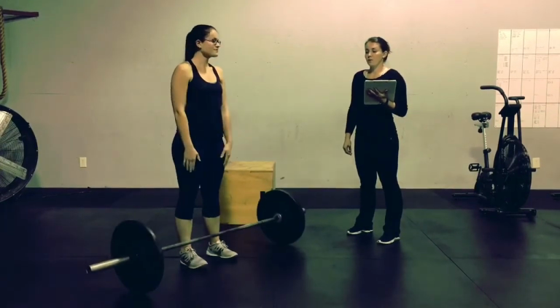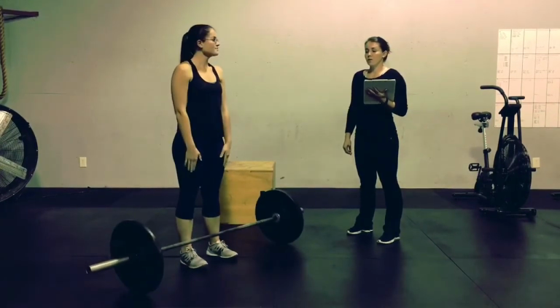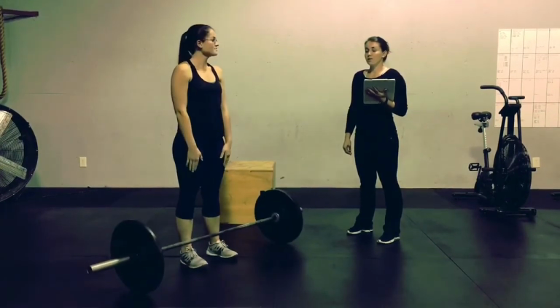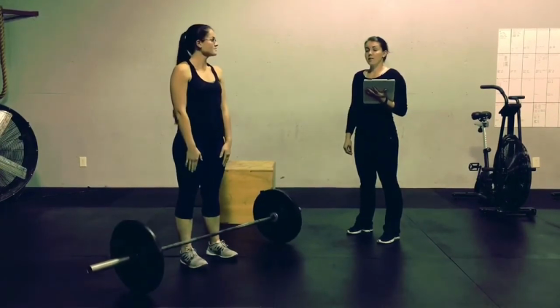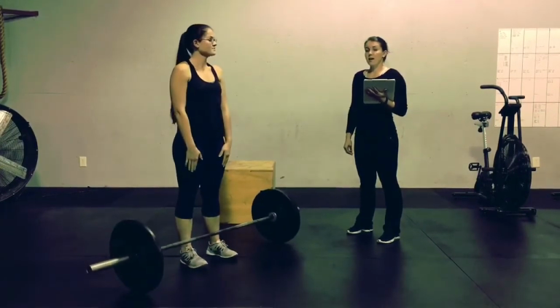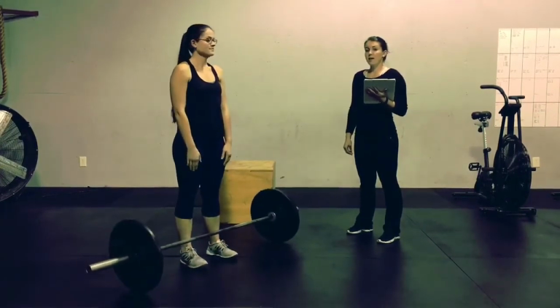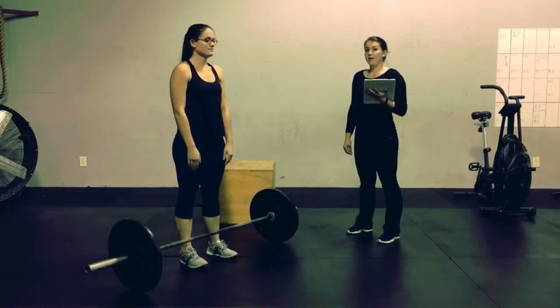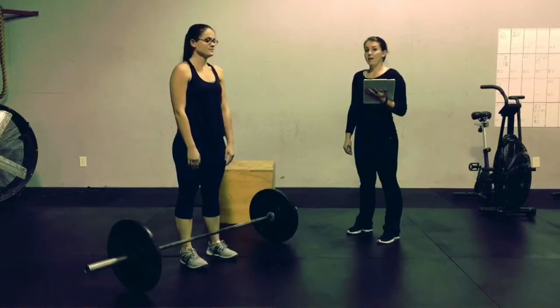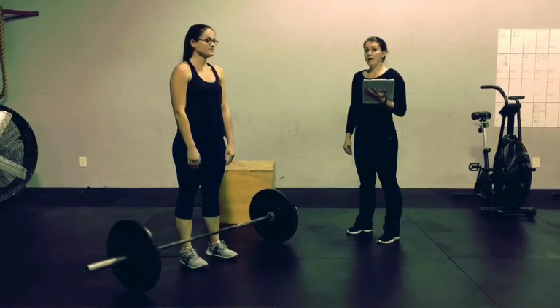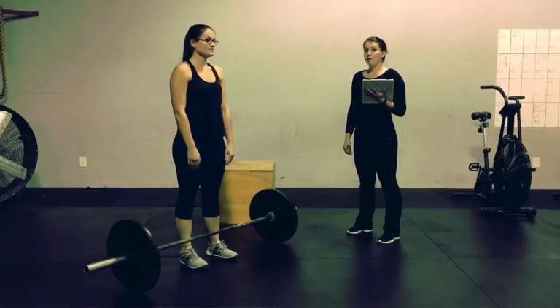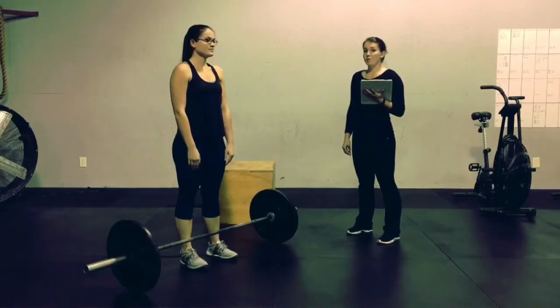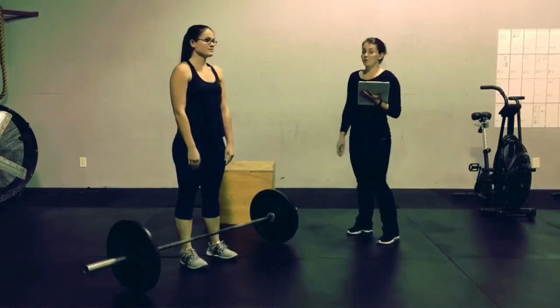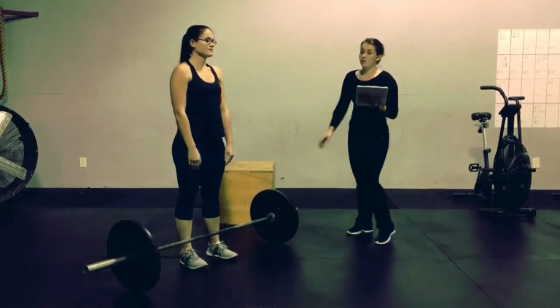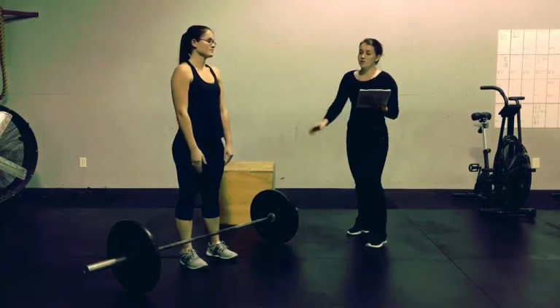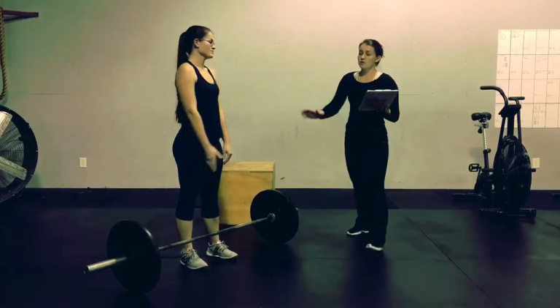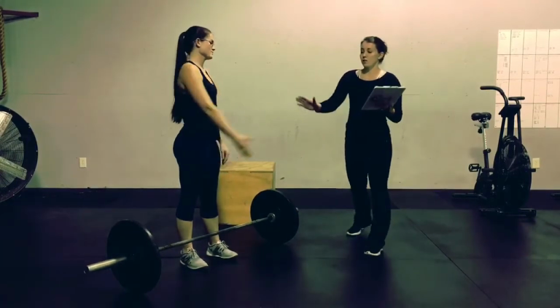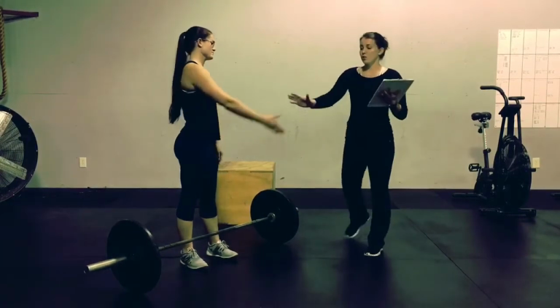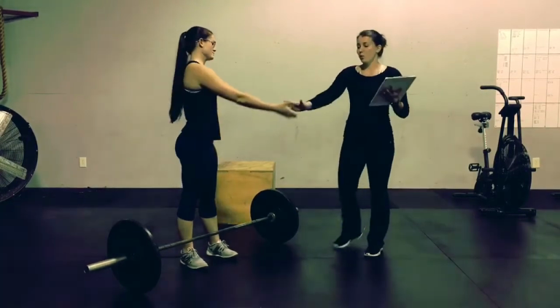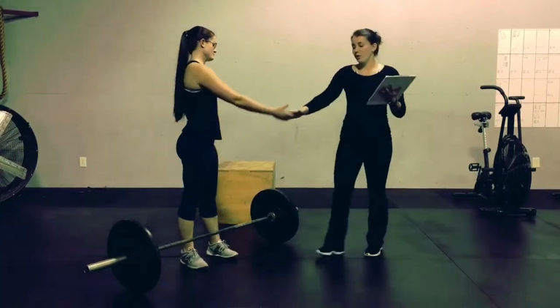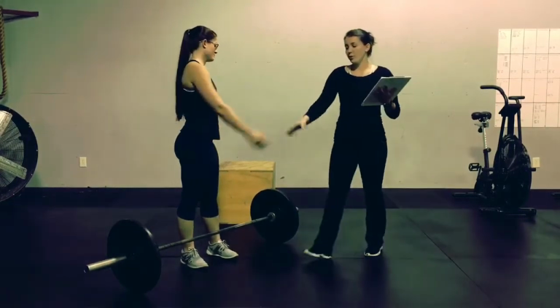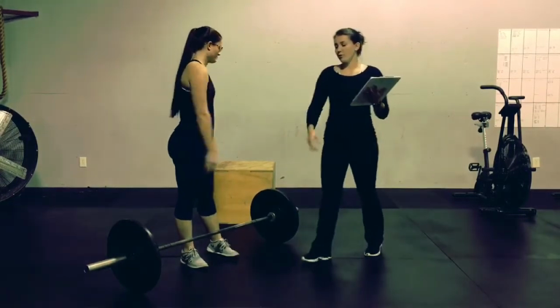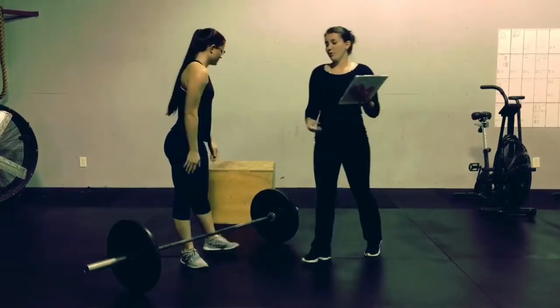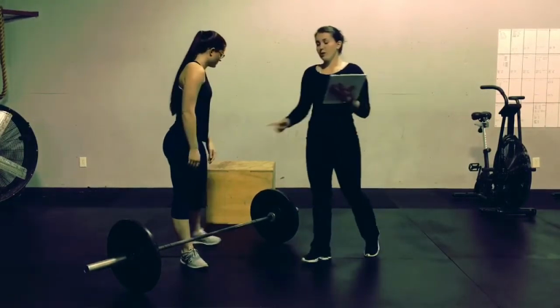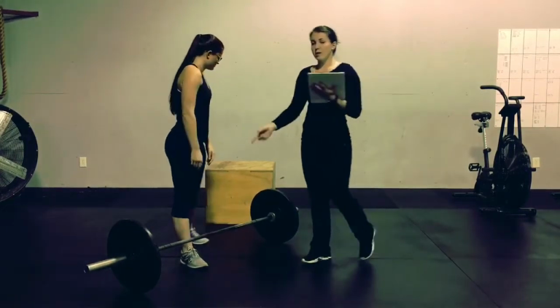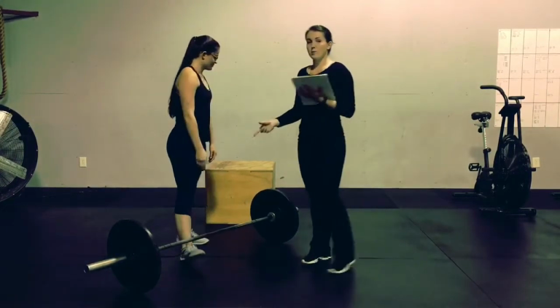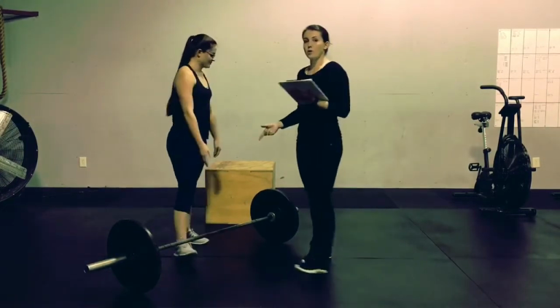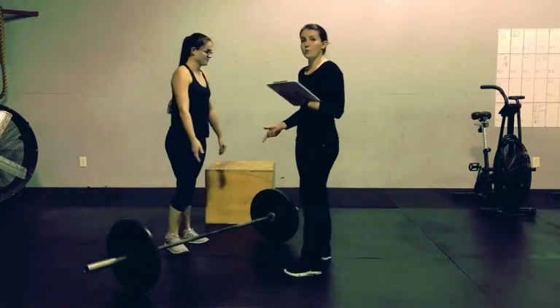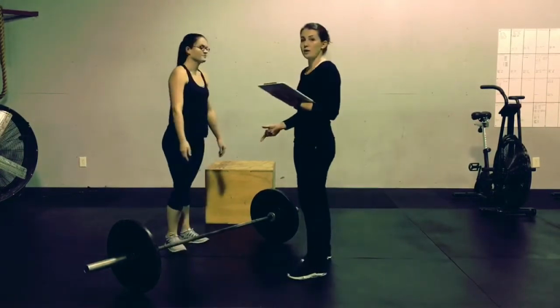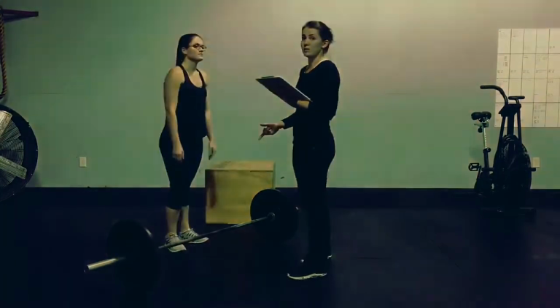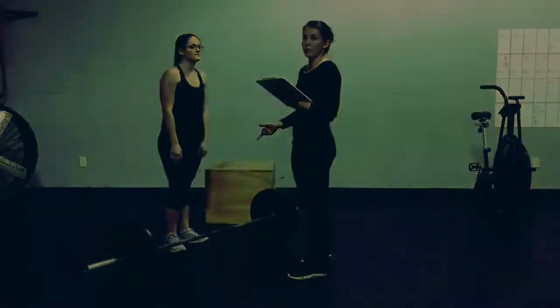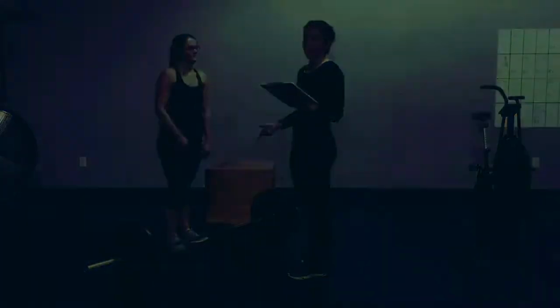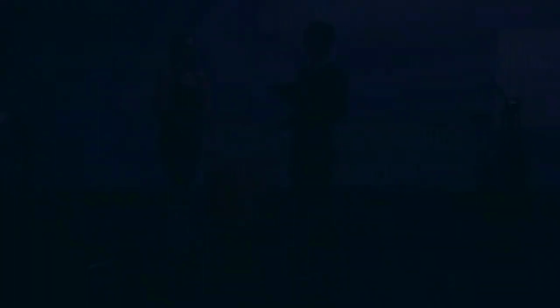To tag in and out, you must physically touch your partner before the next partner begins their rep.